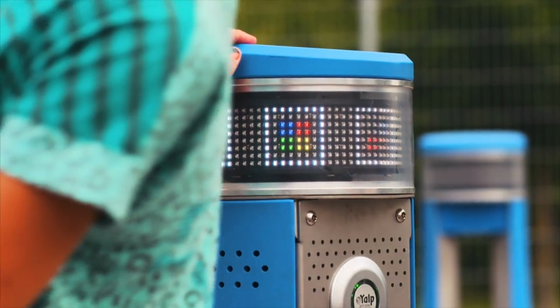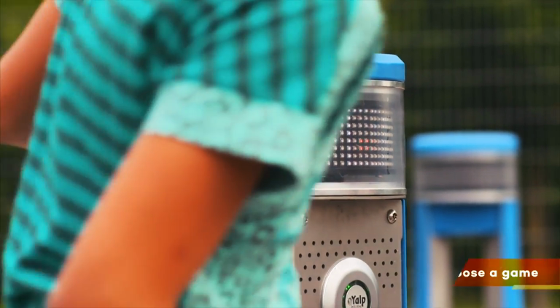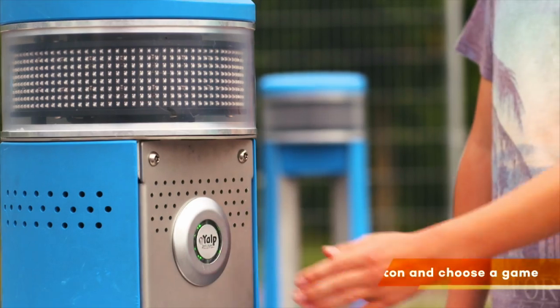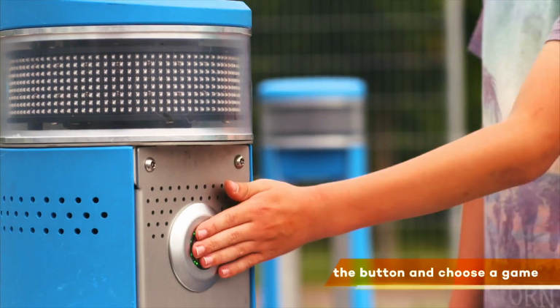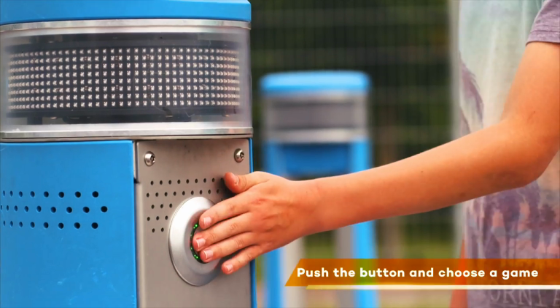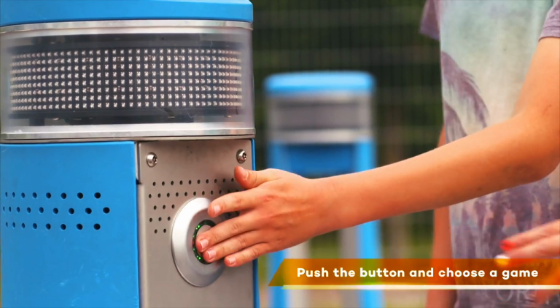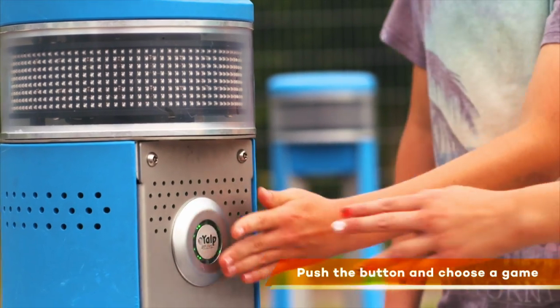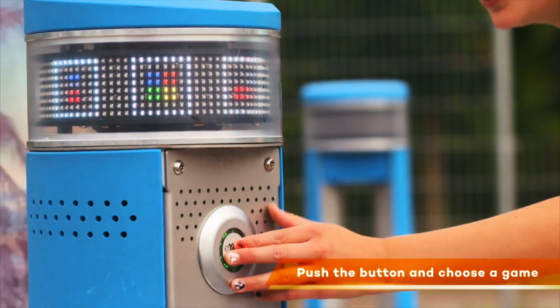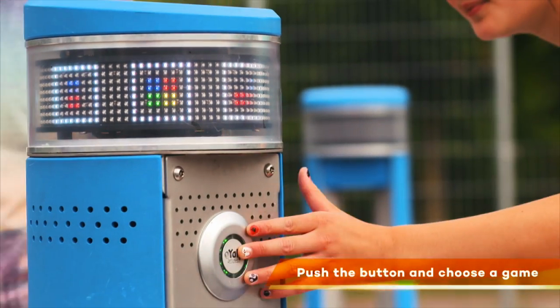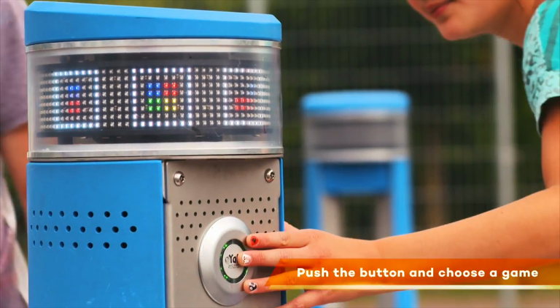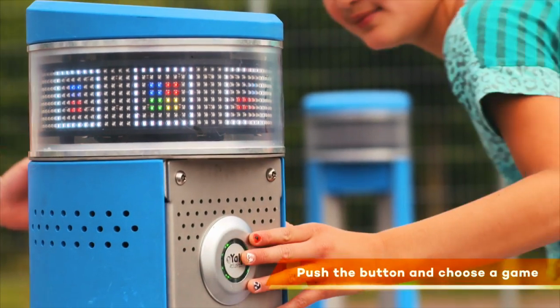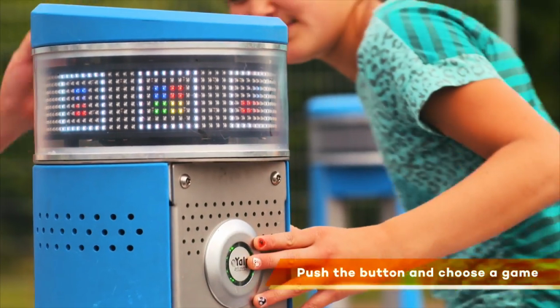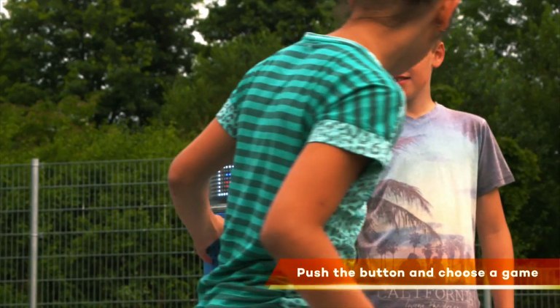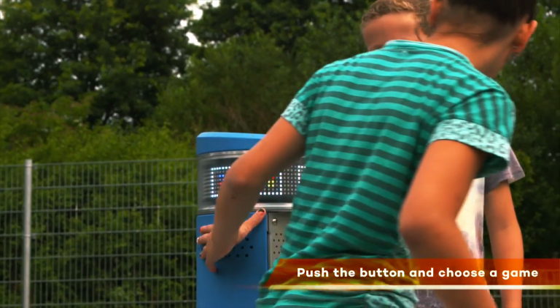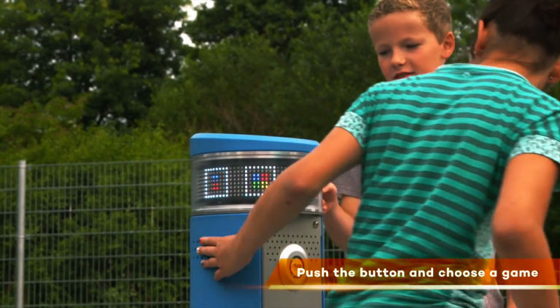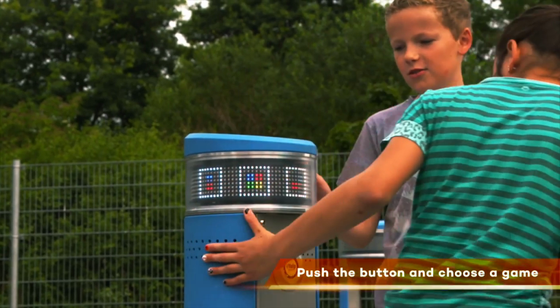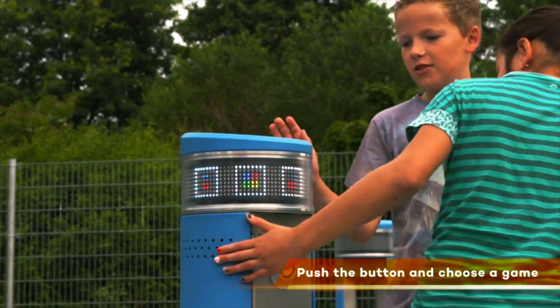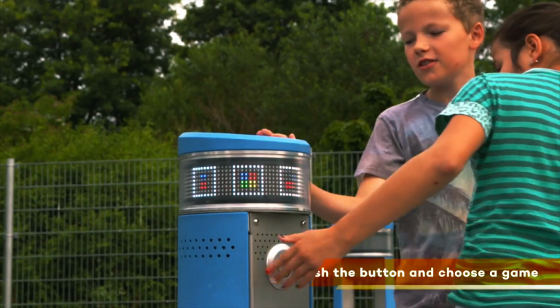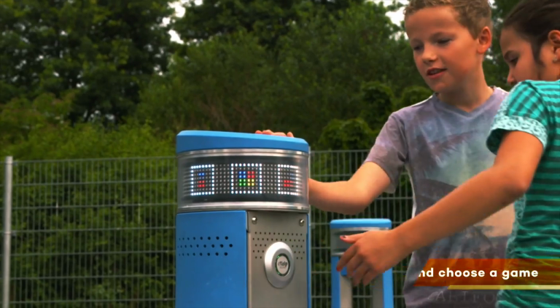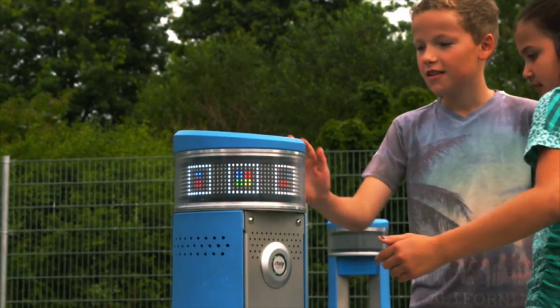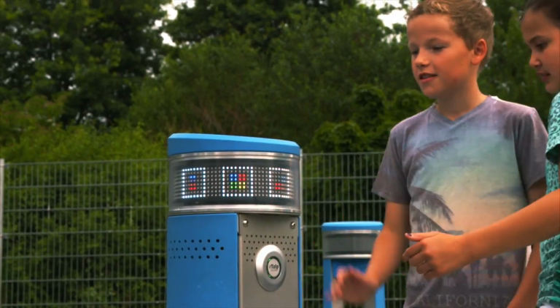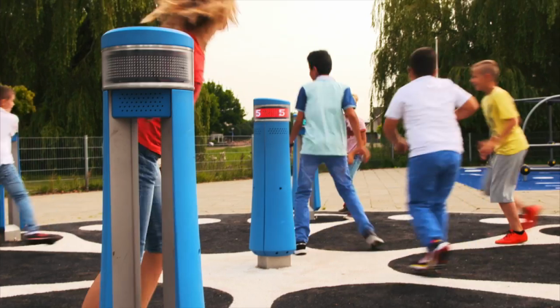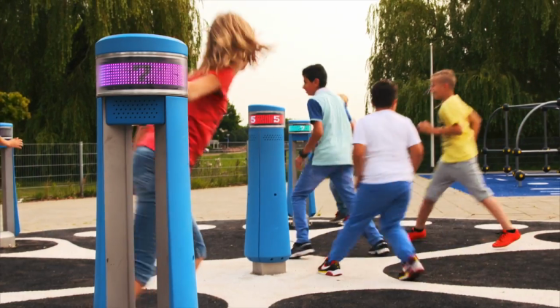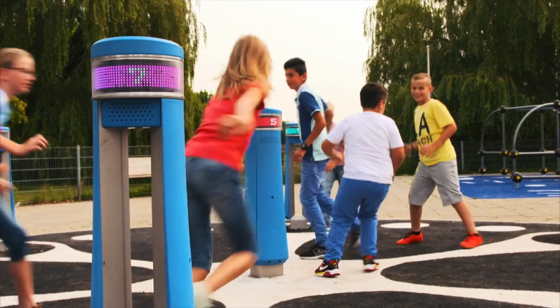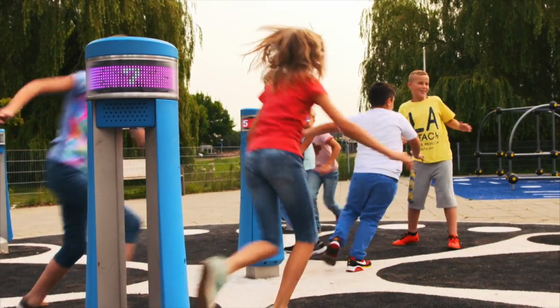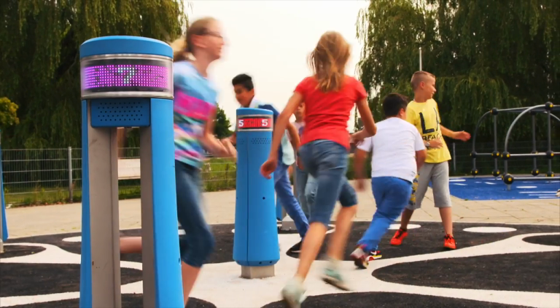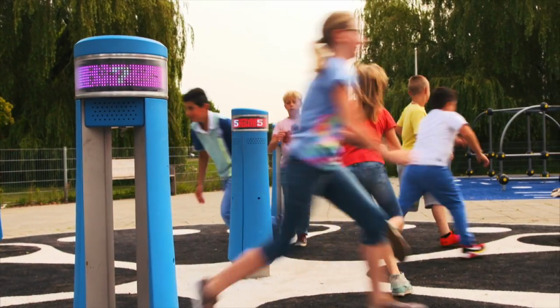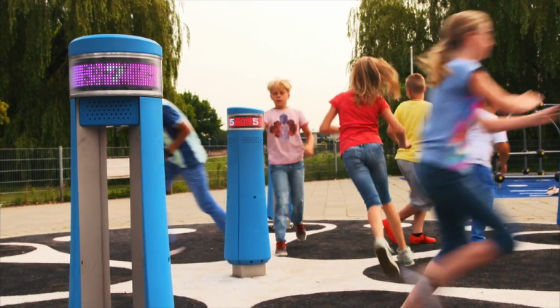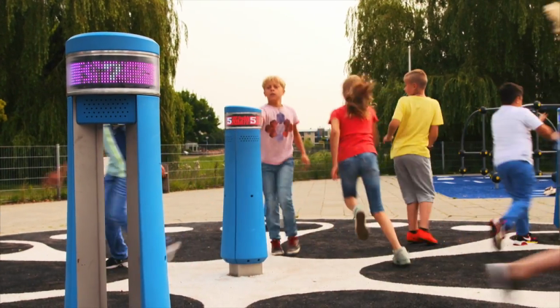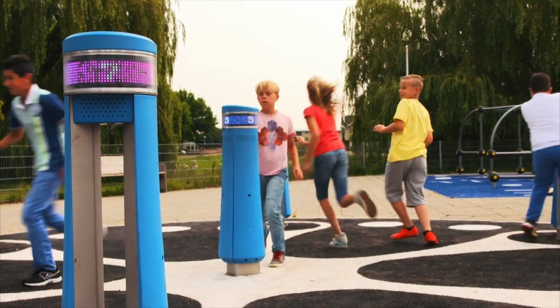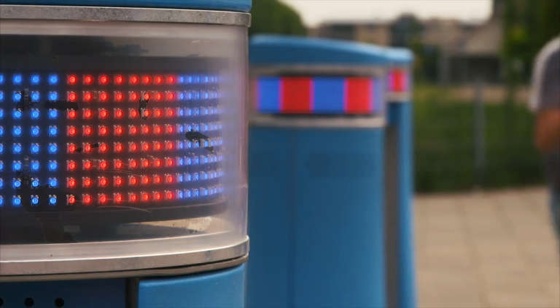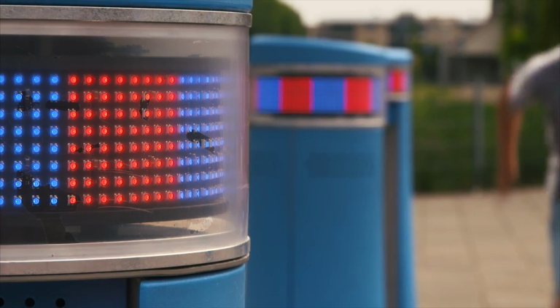Push the button. Choose a game on the screen. Touch the post of your colour on time.